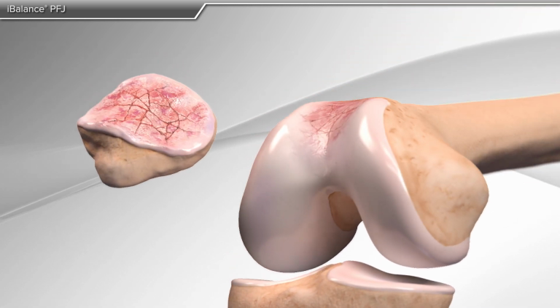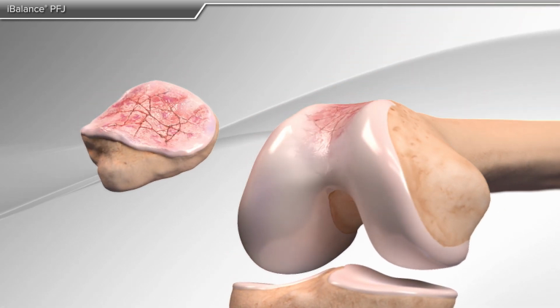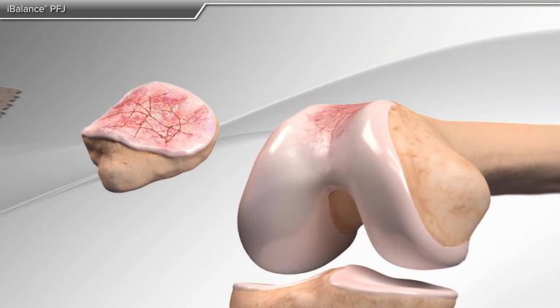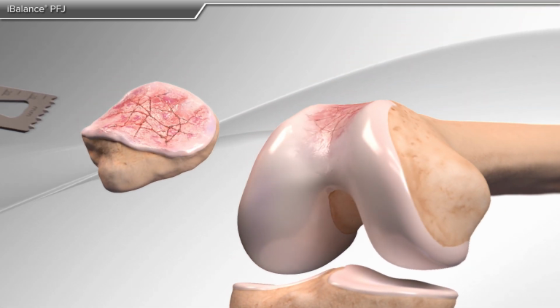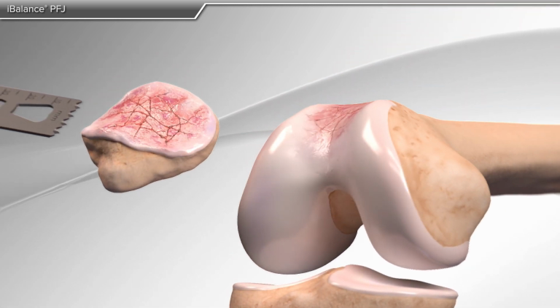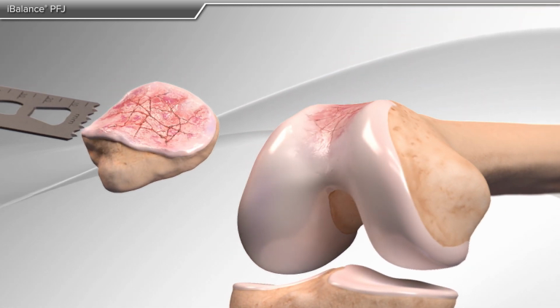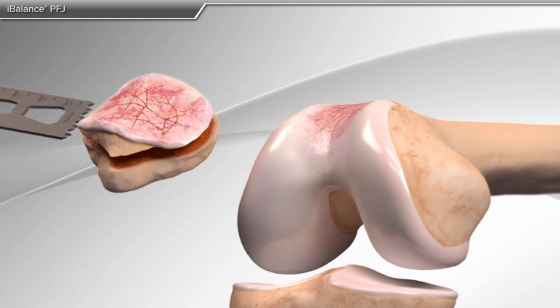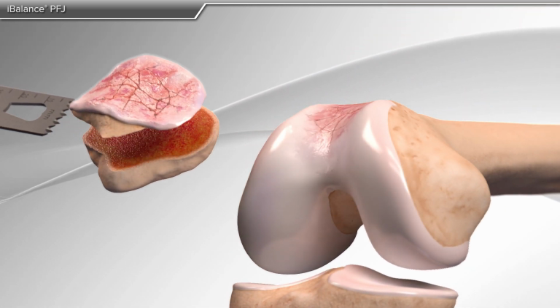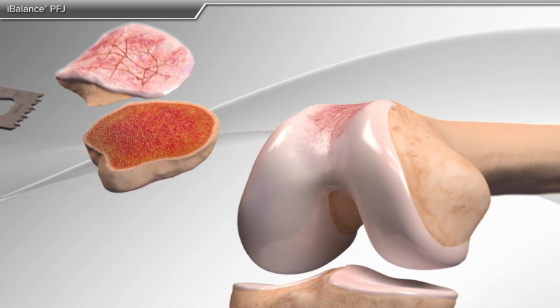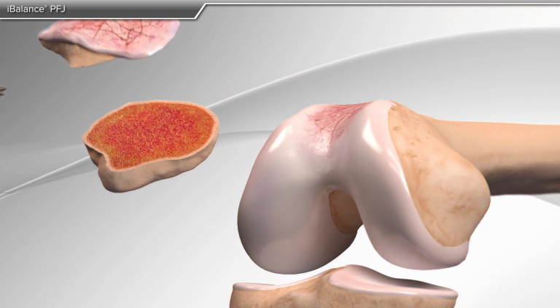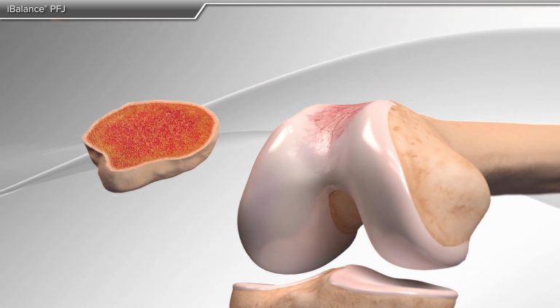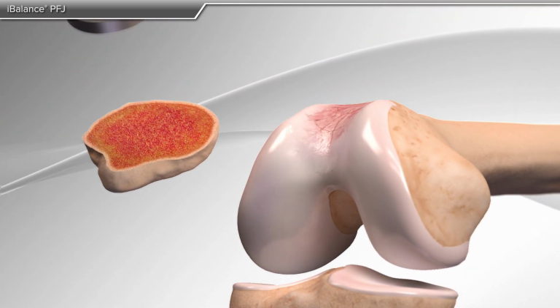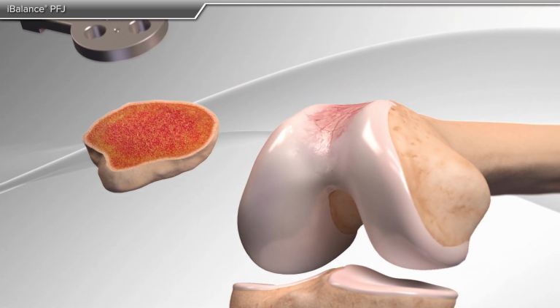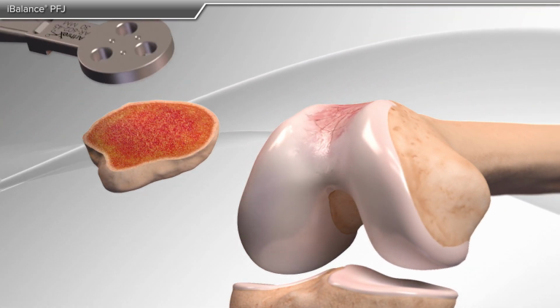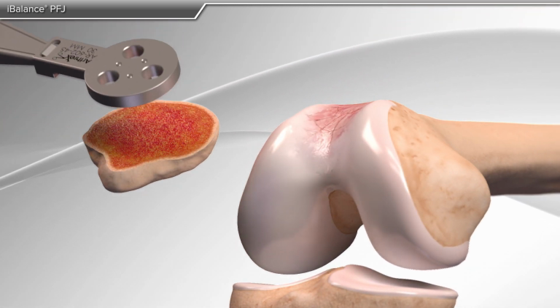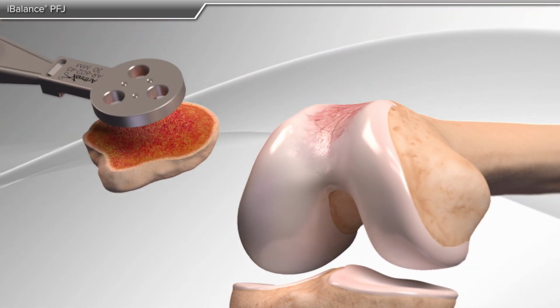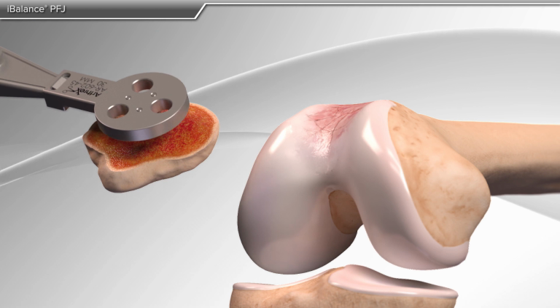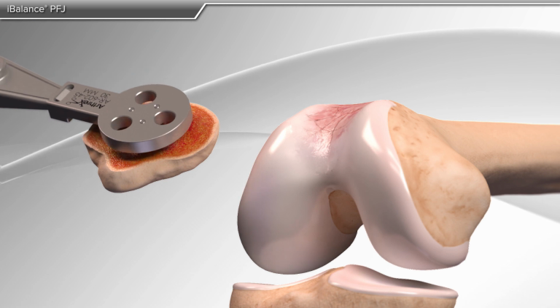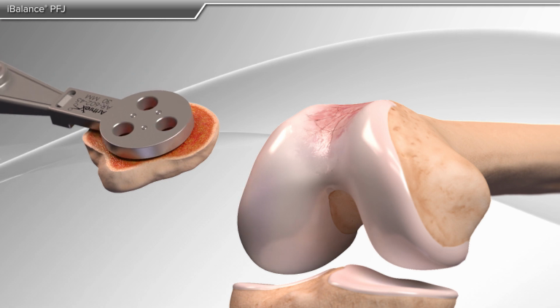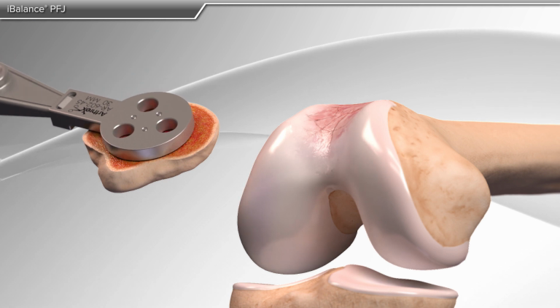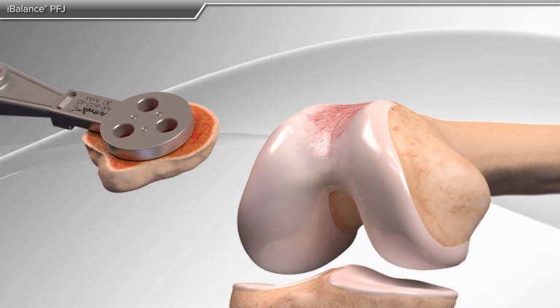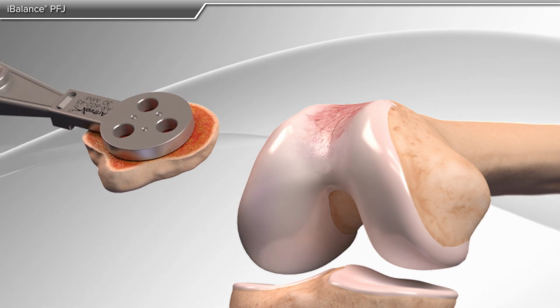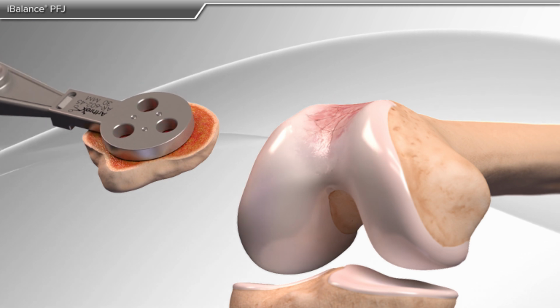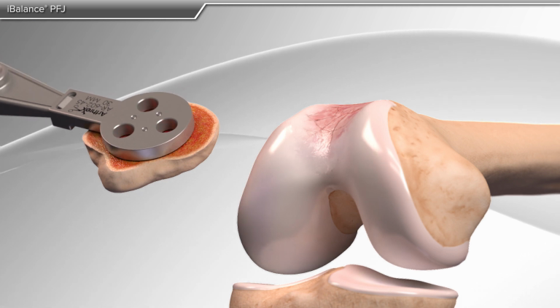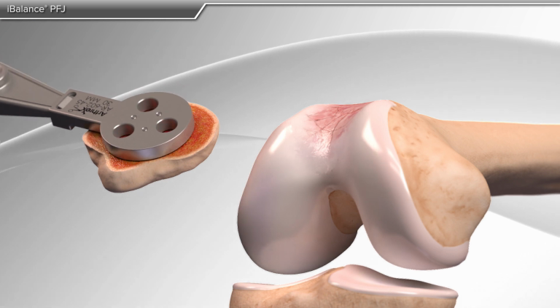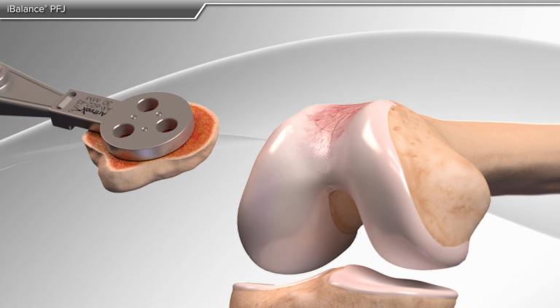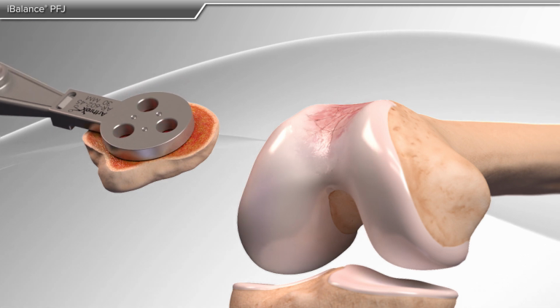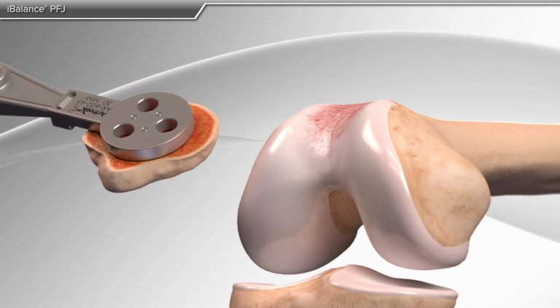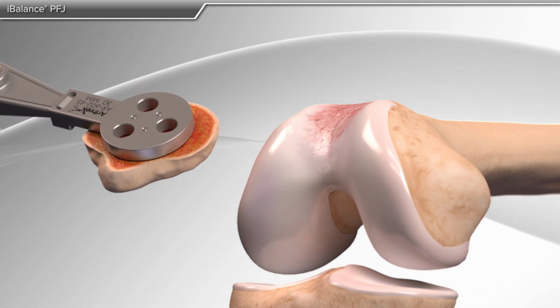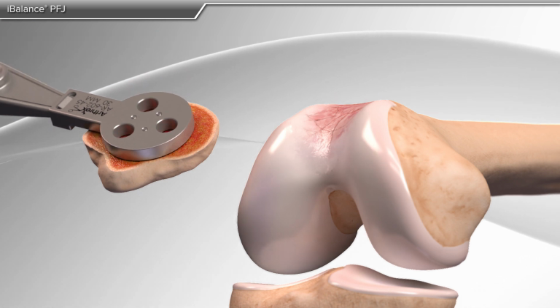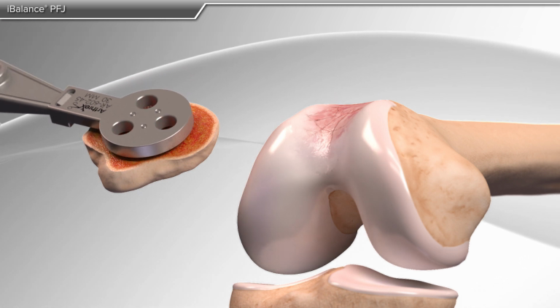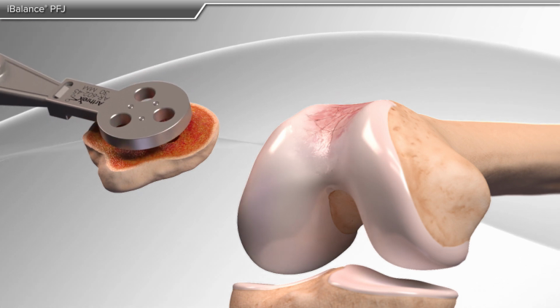In the surgery, your doctor will remove the affected bone on the patella. The remaining bone is then sized and prepared for the final implant.